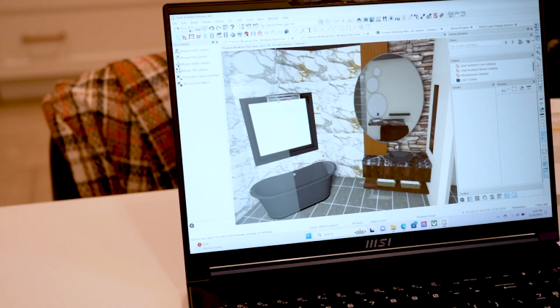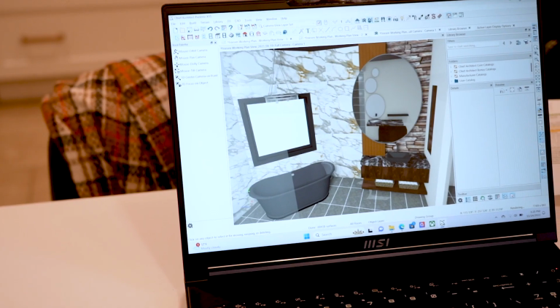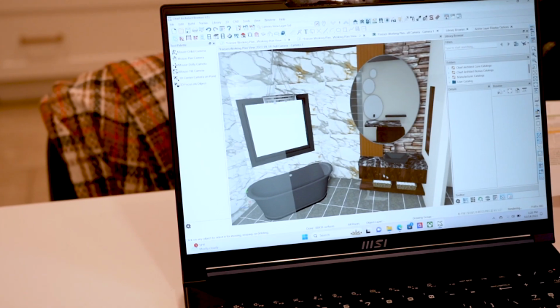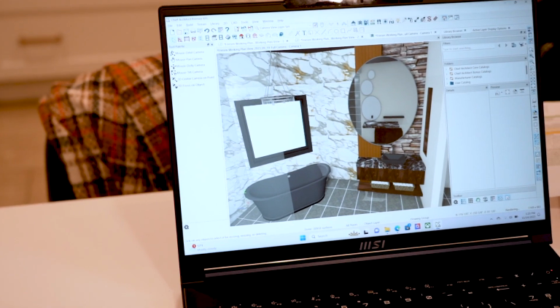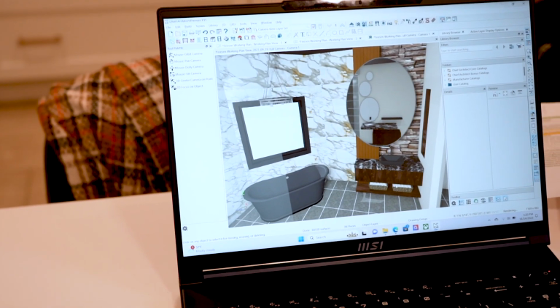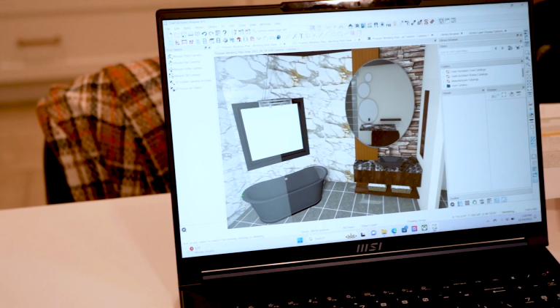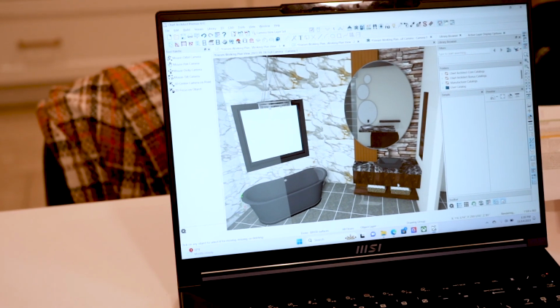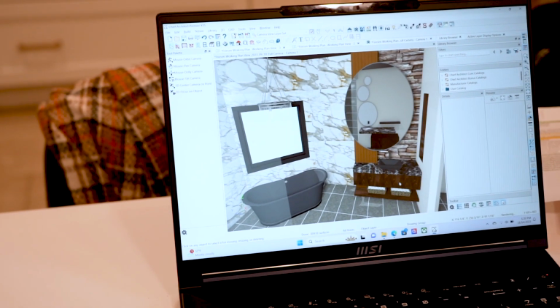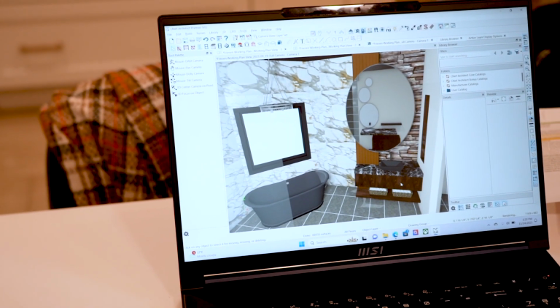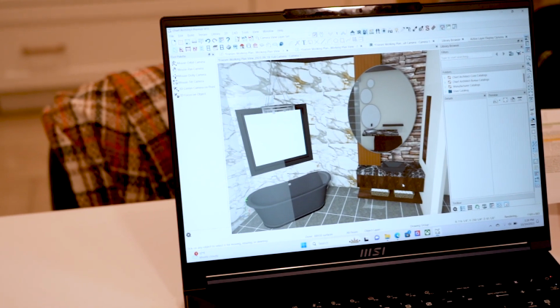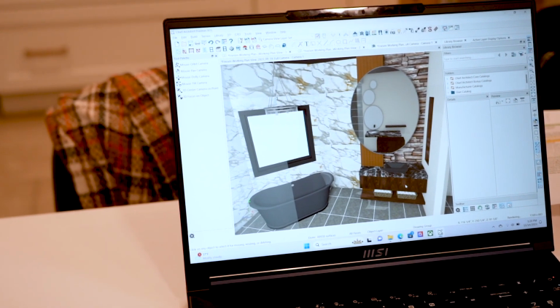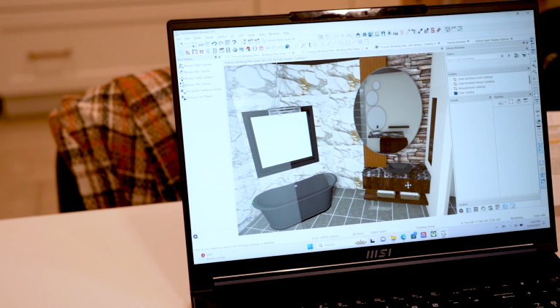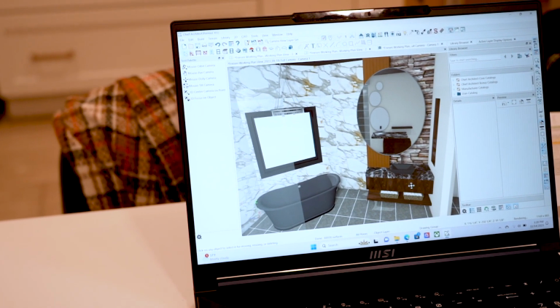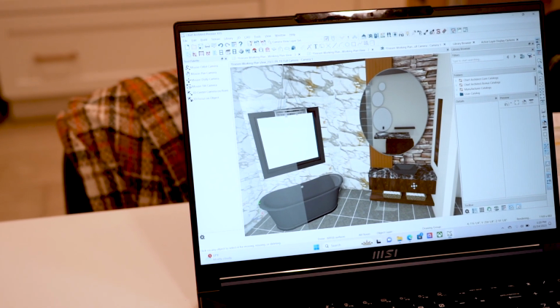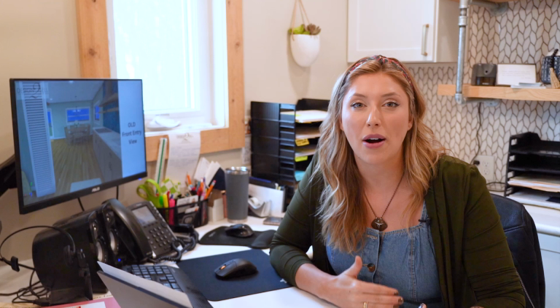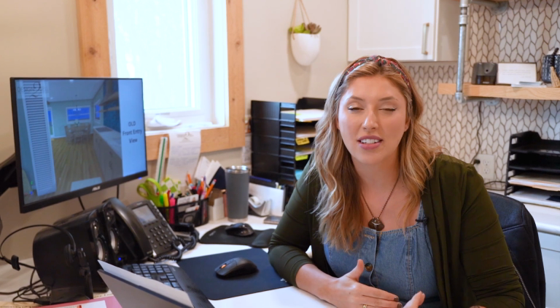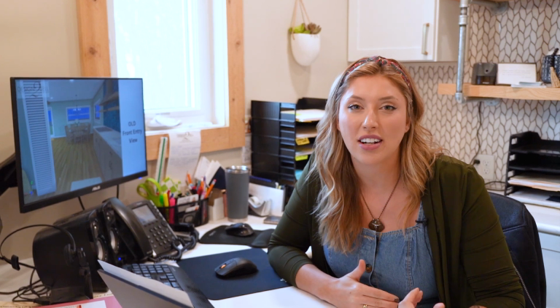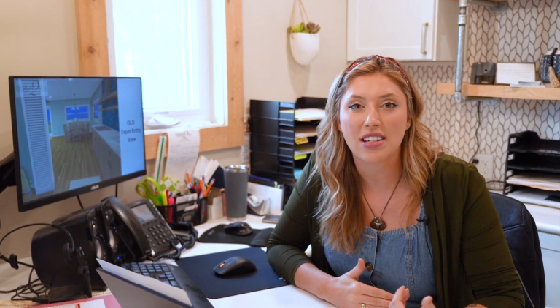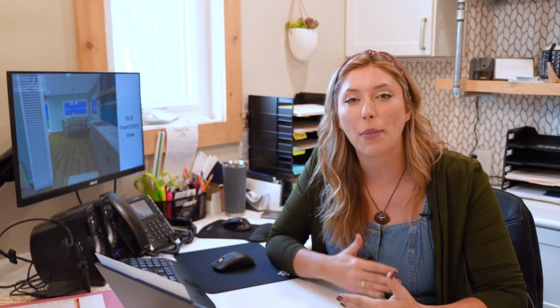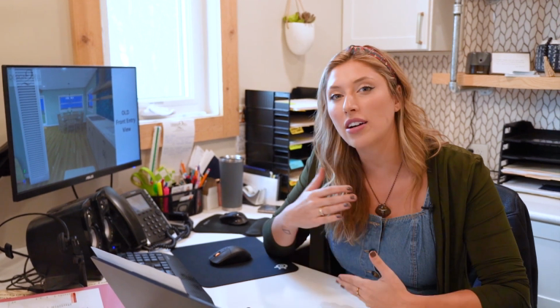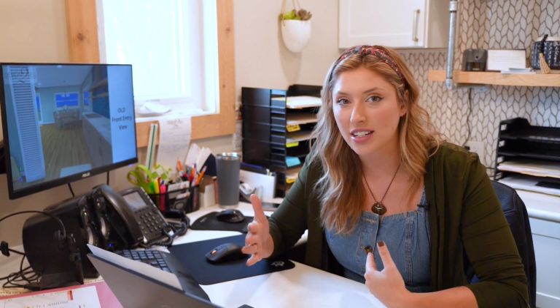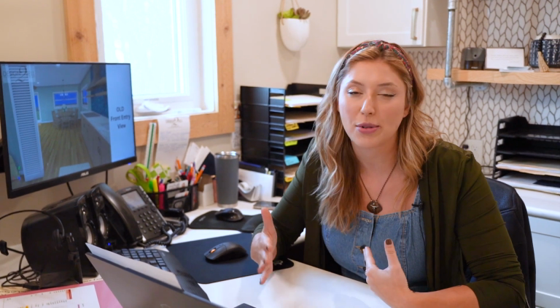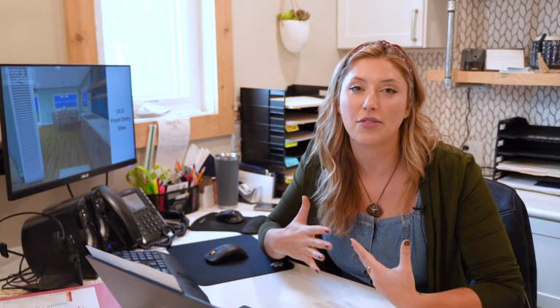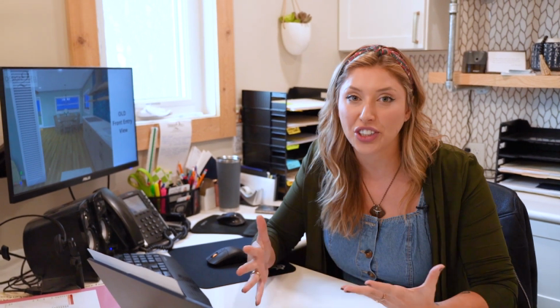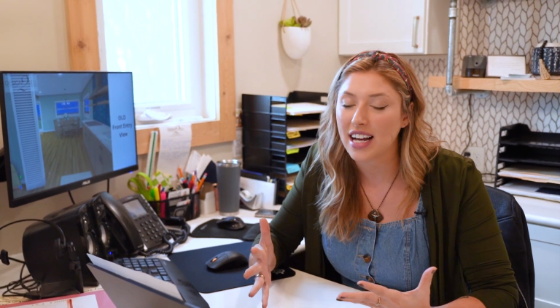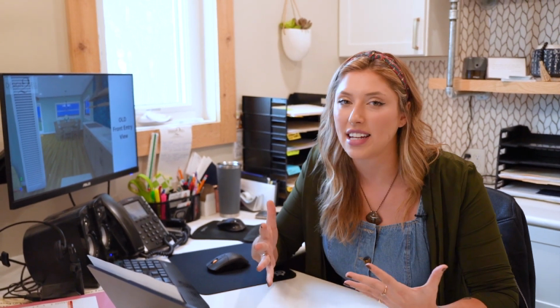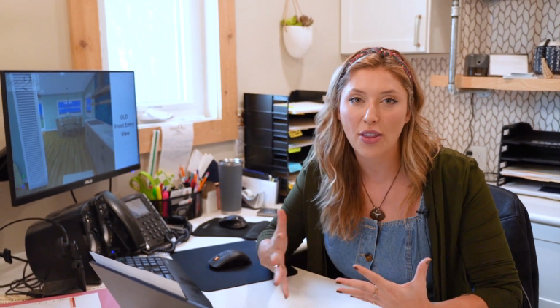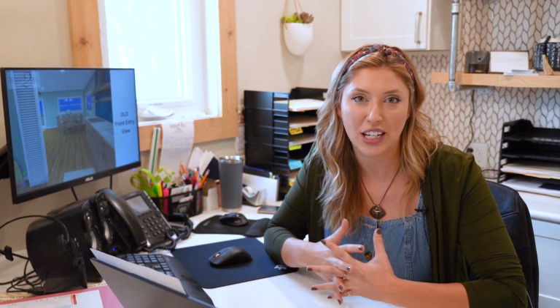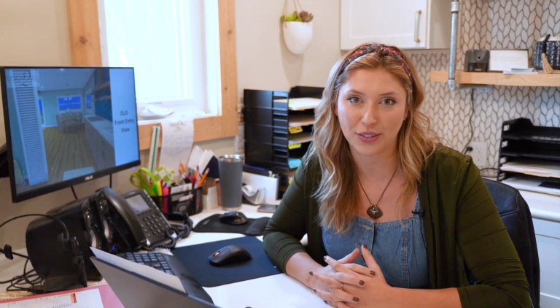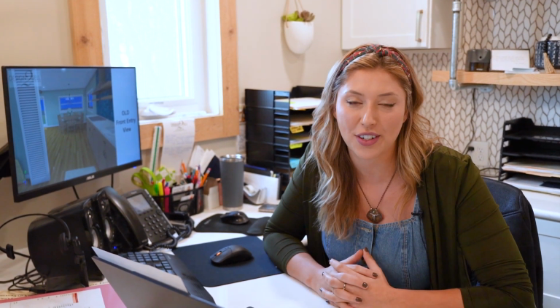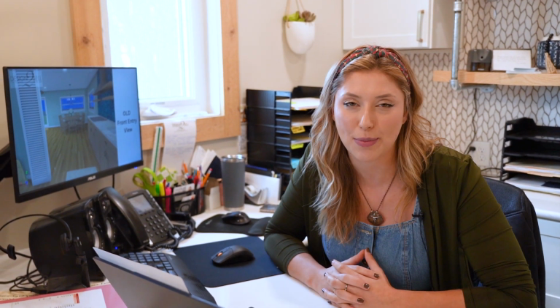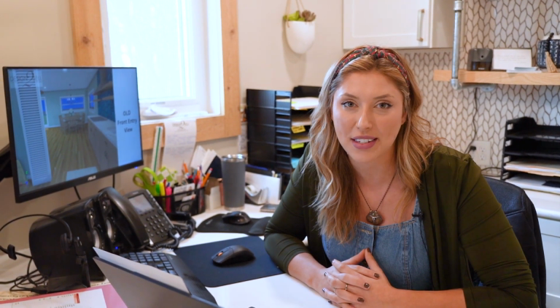This software has changed the game in order to help our designers help our customers visualize all the potential for their space.